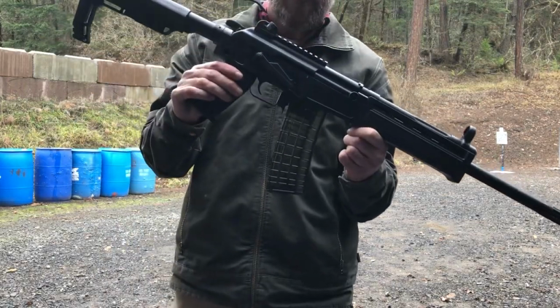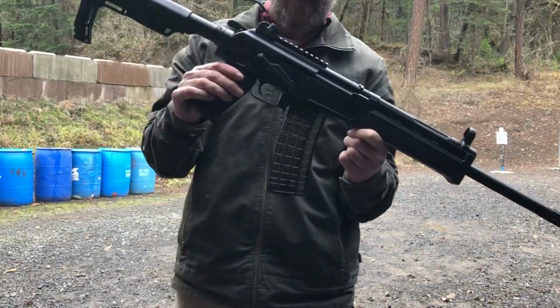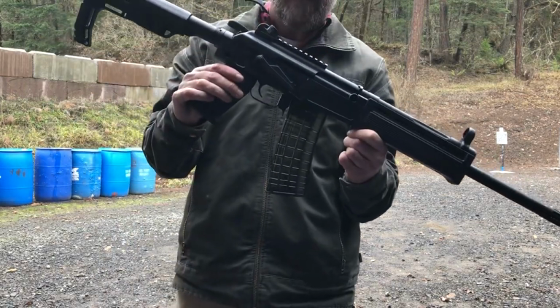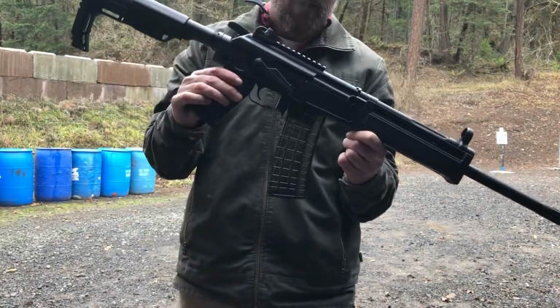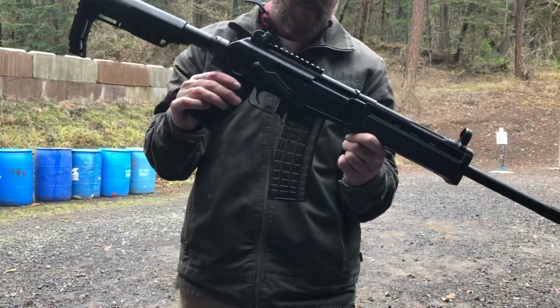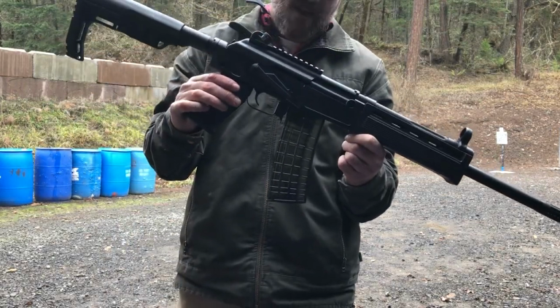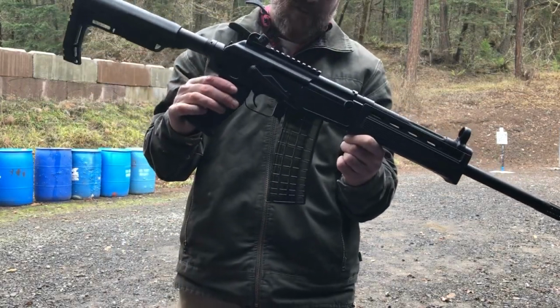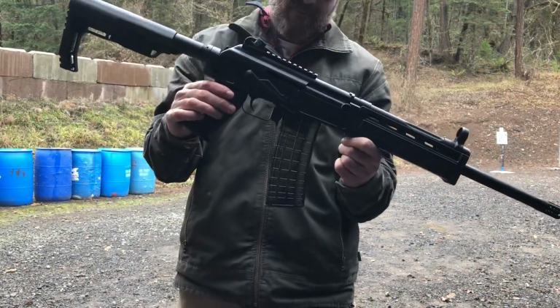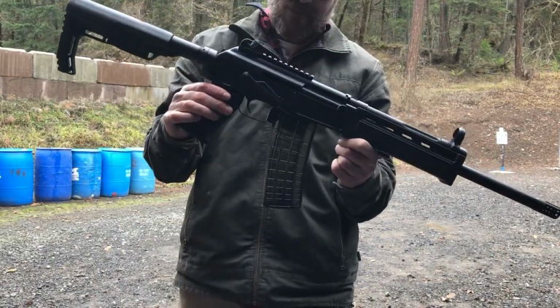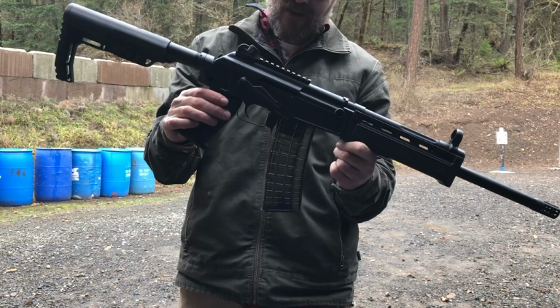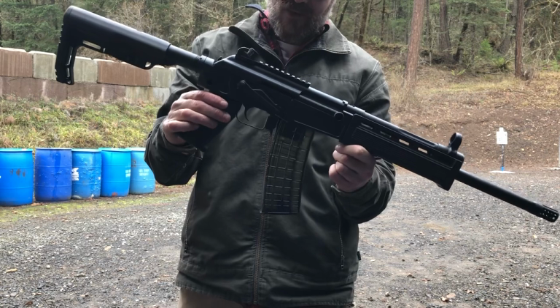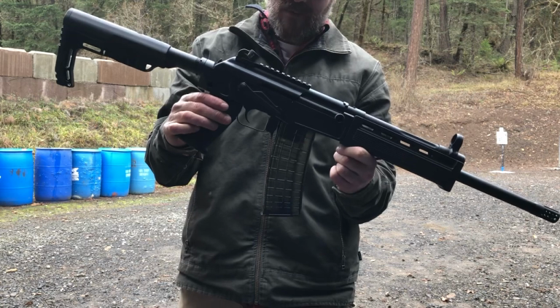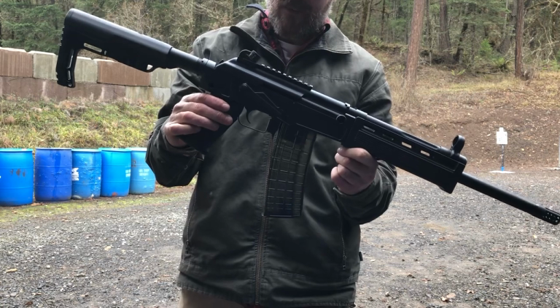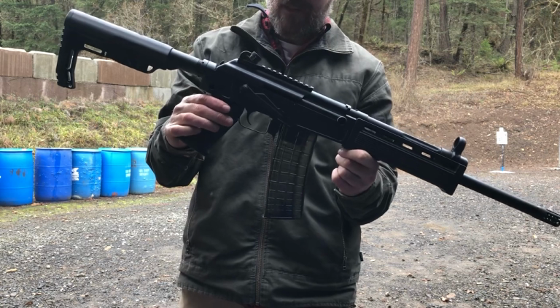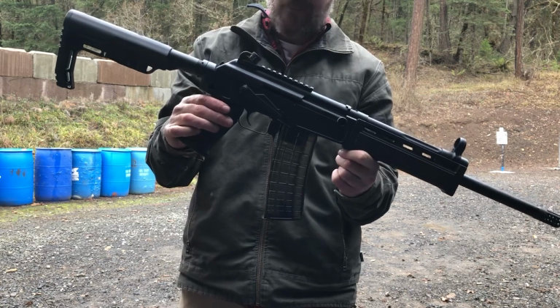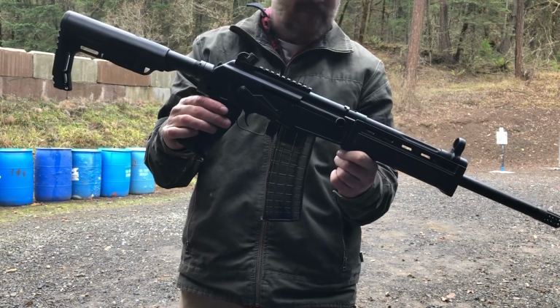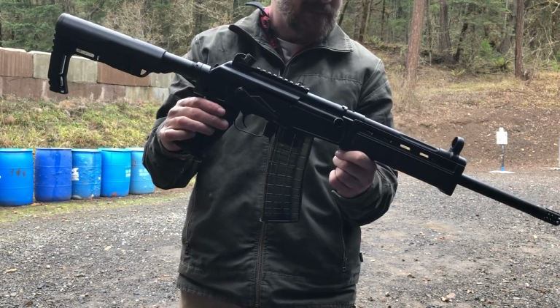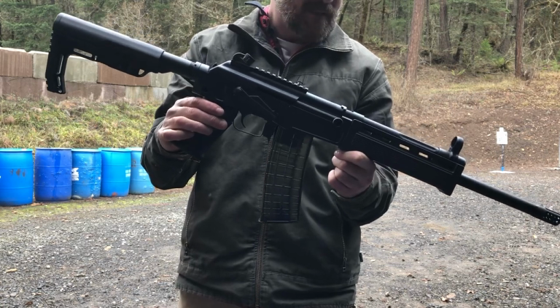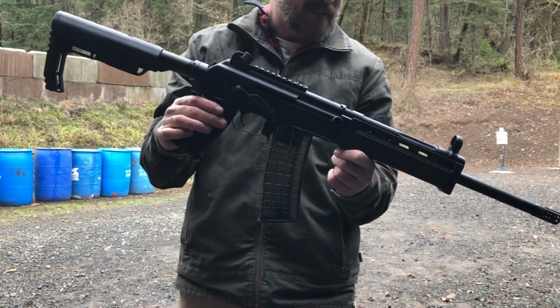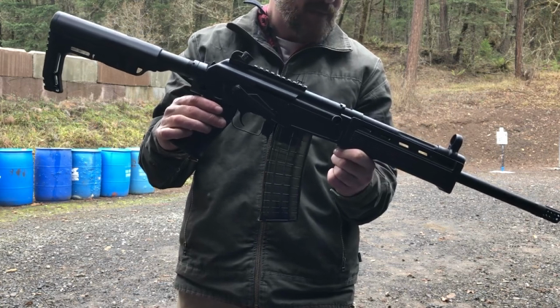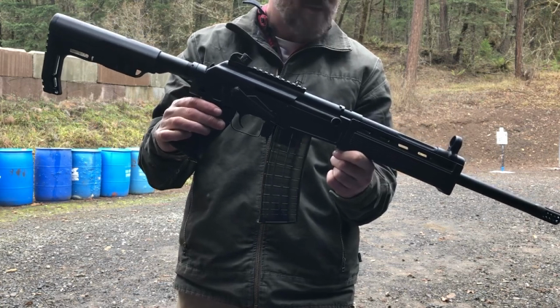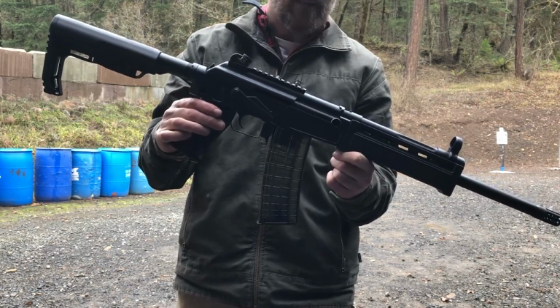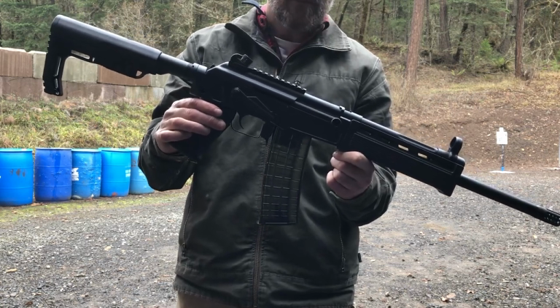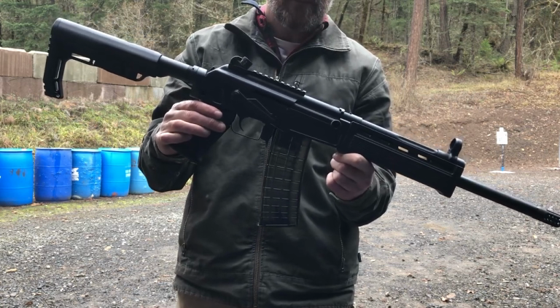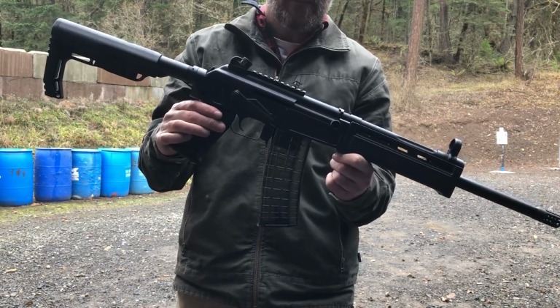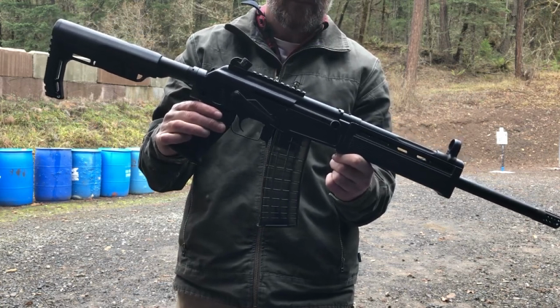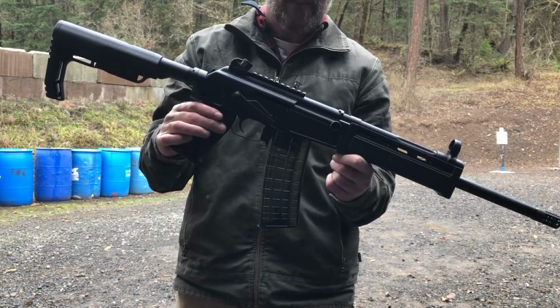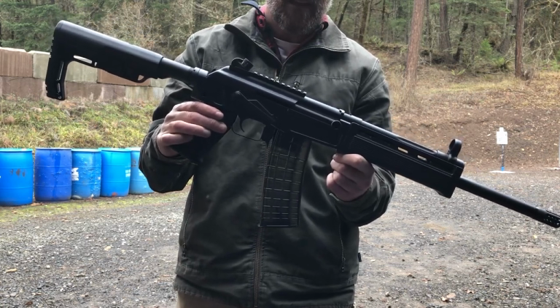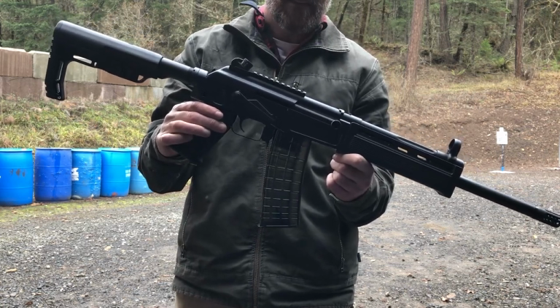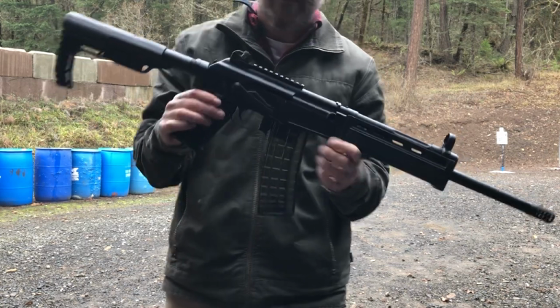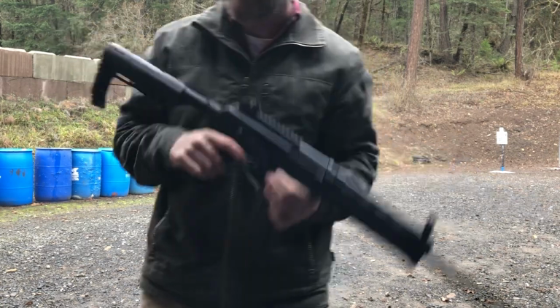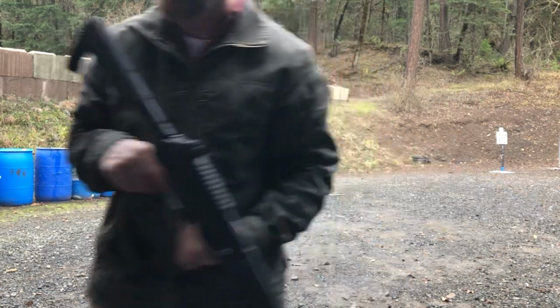458 SOCOM, built around the receiver by Tromix. Dig it.